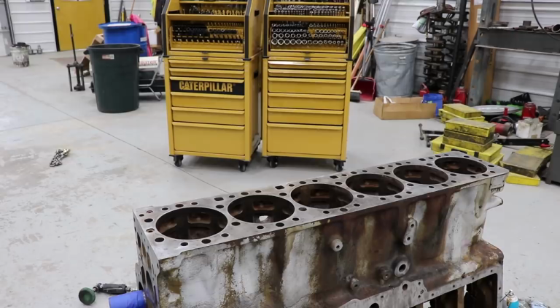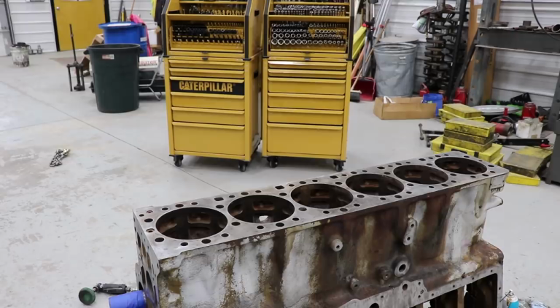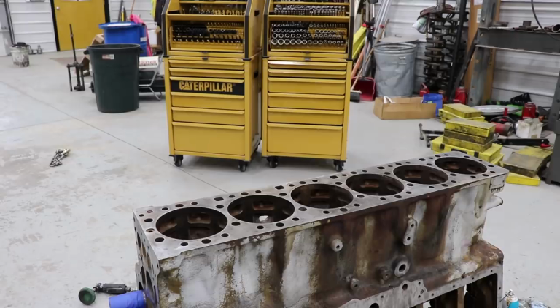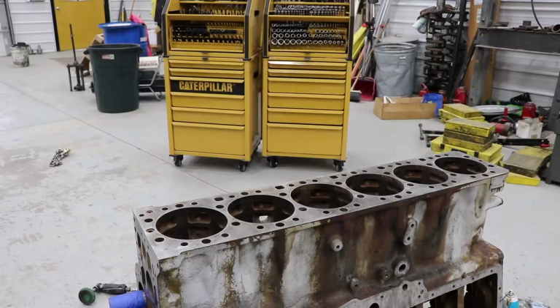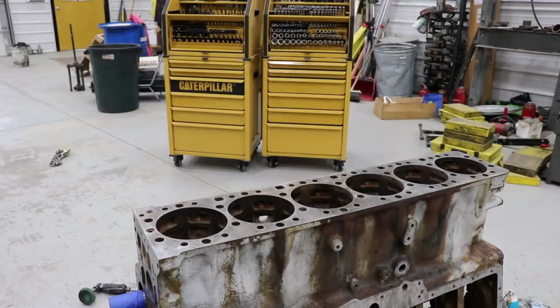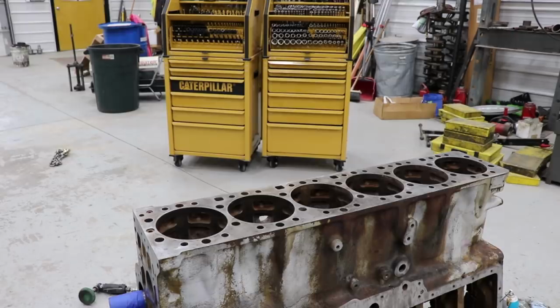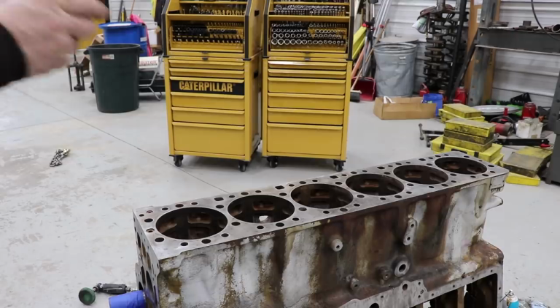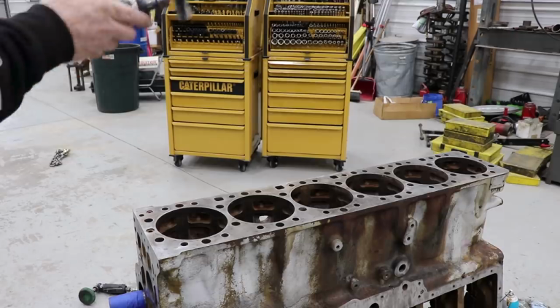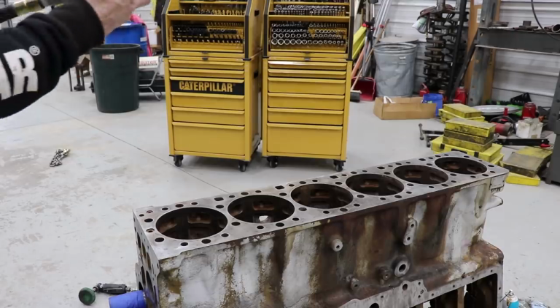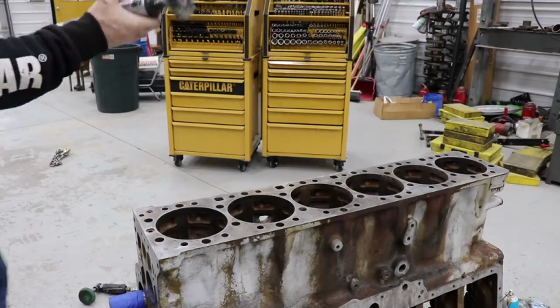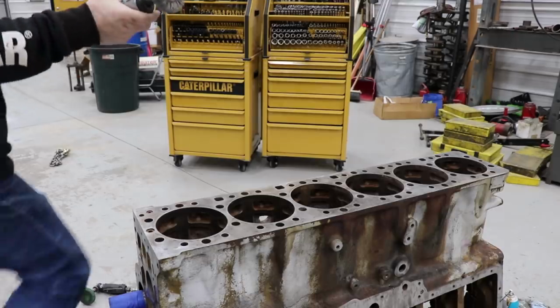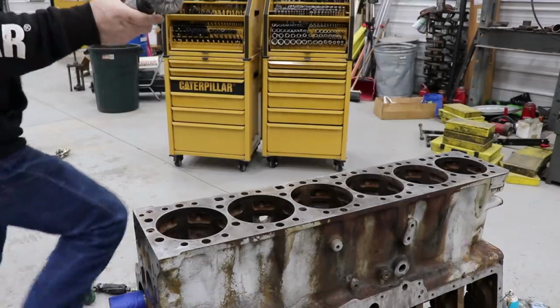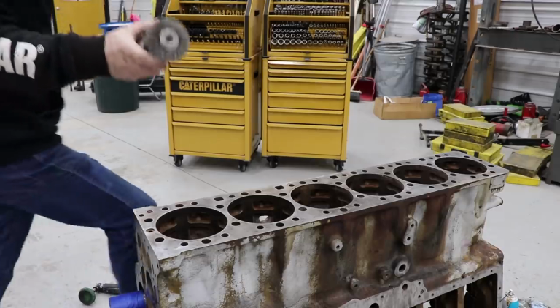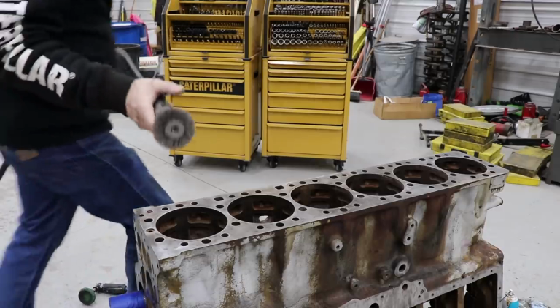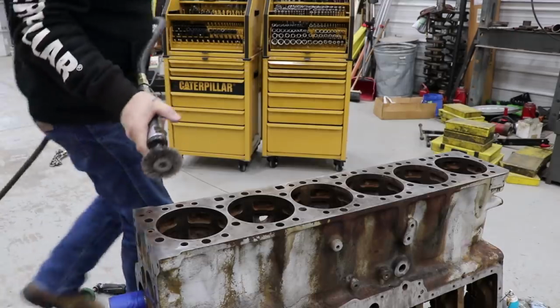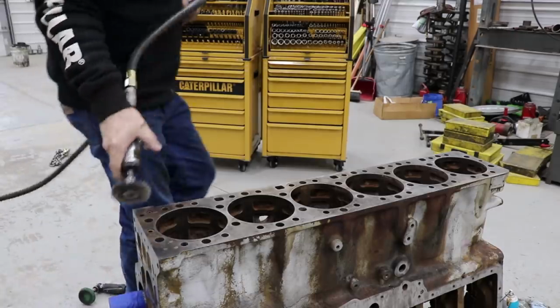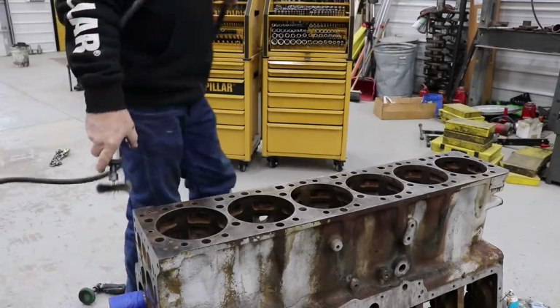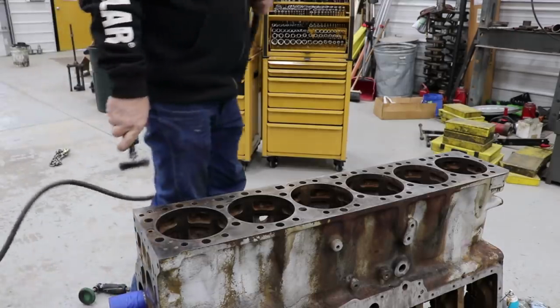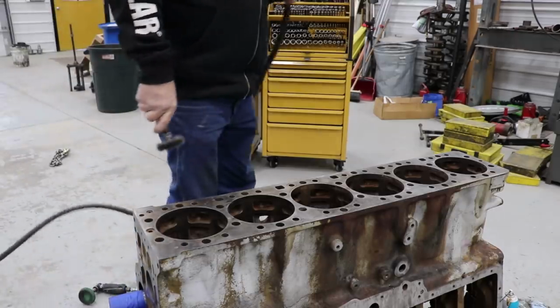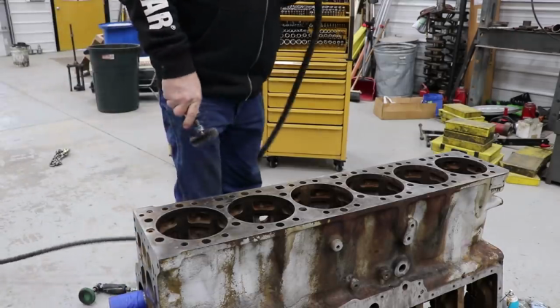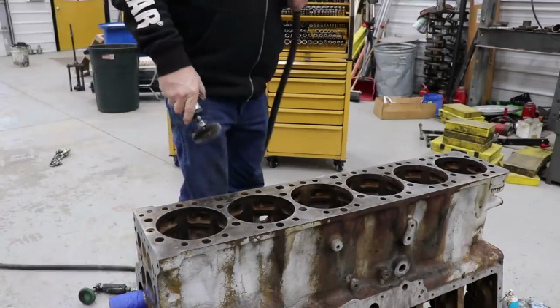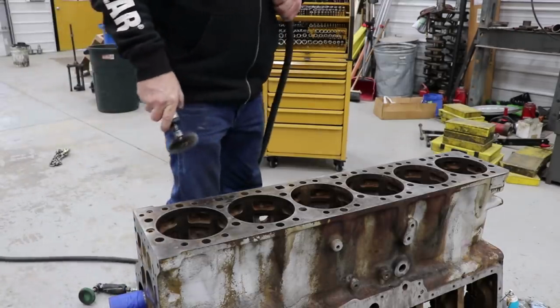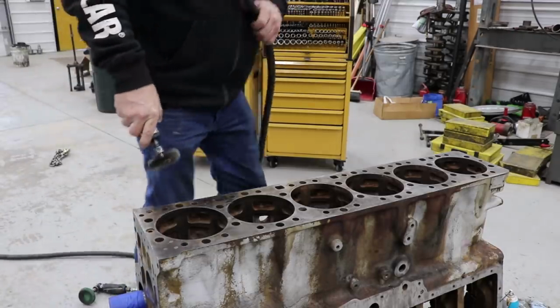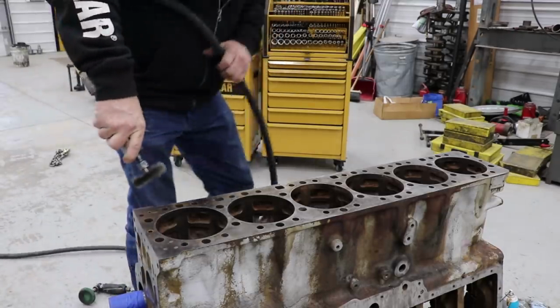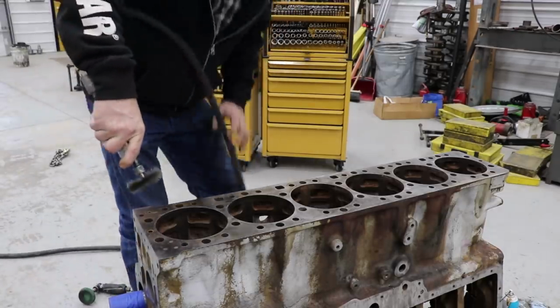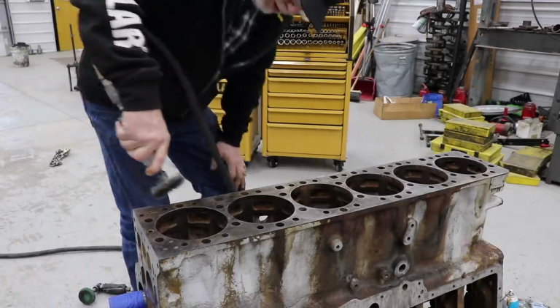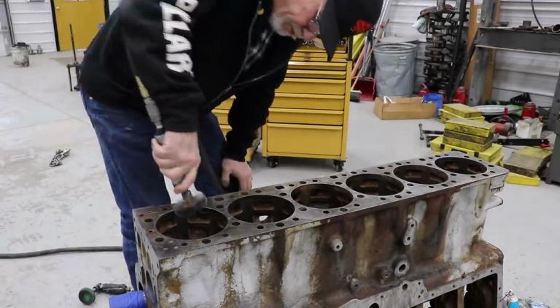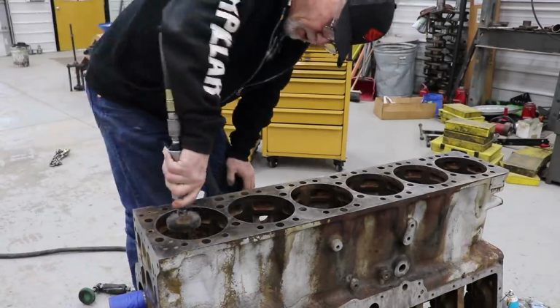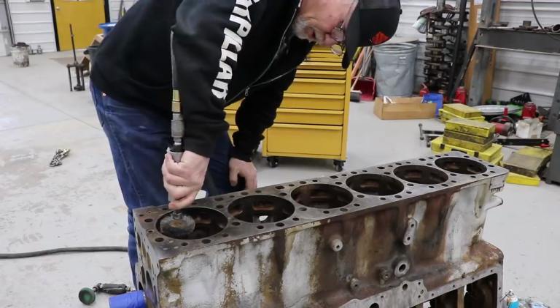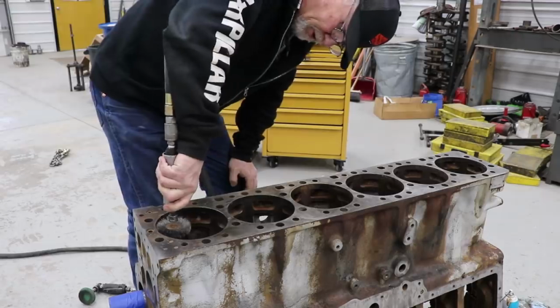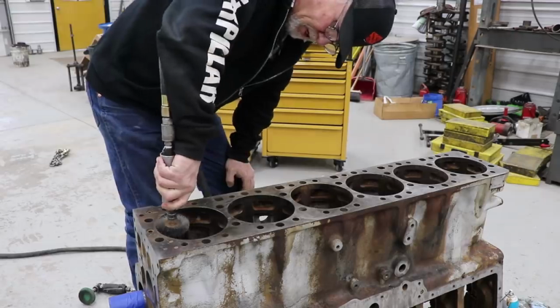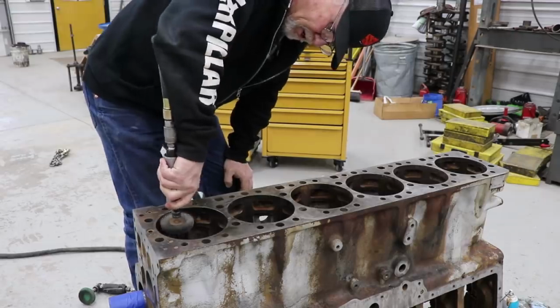I've got the wire wheel and I'm cleaning up these upper and lower bores.